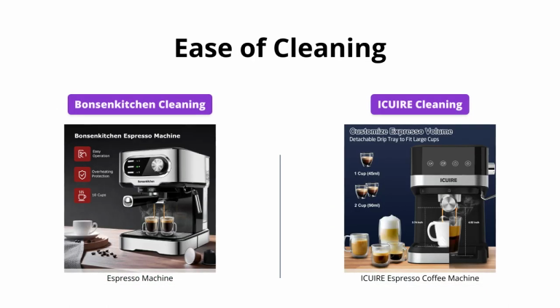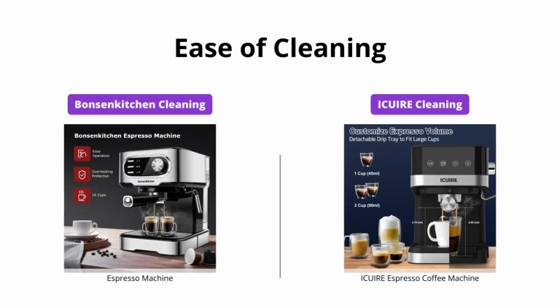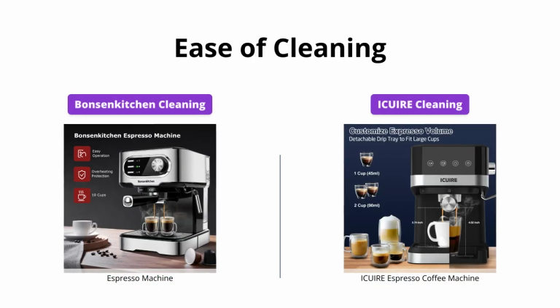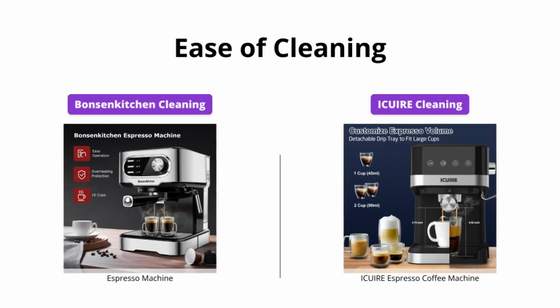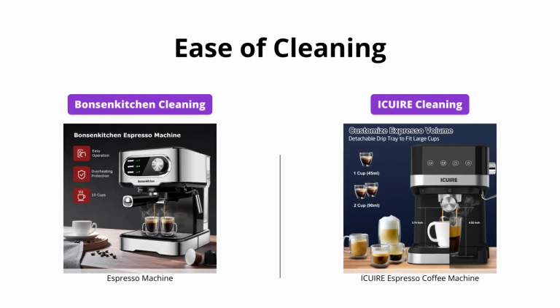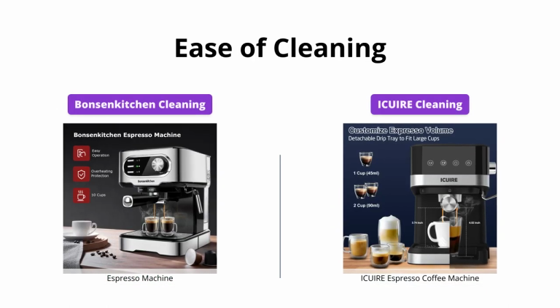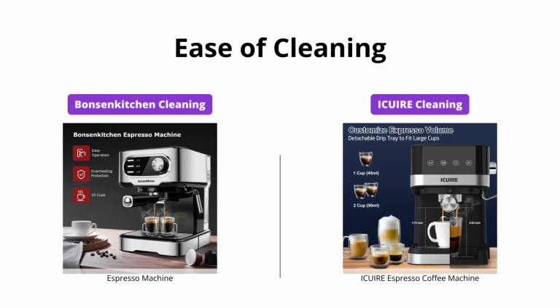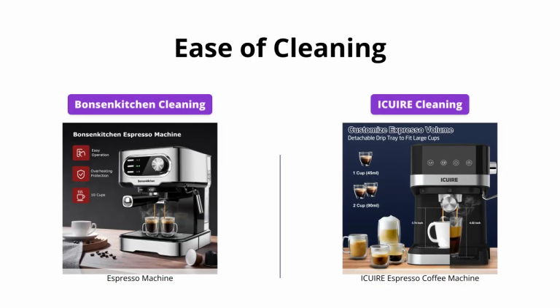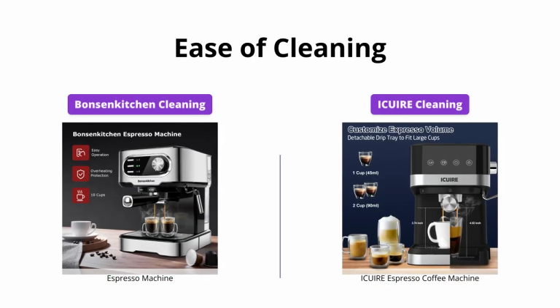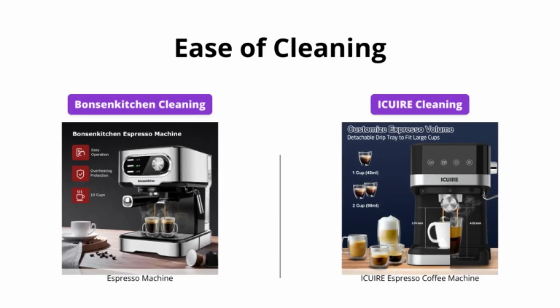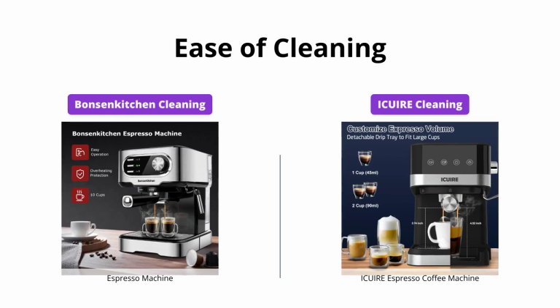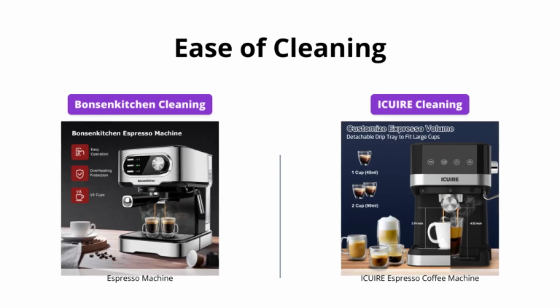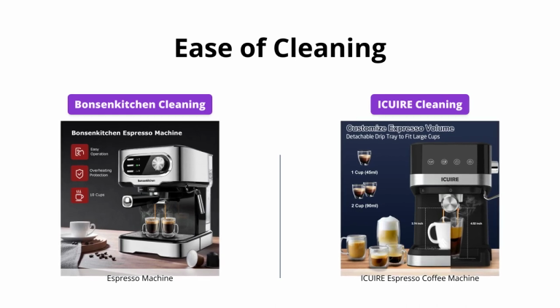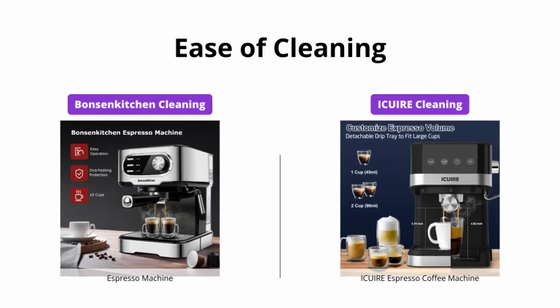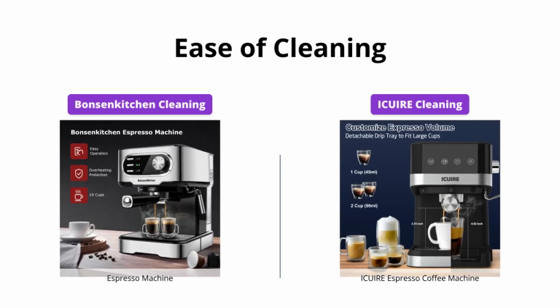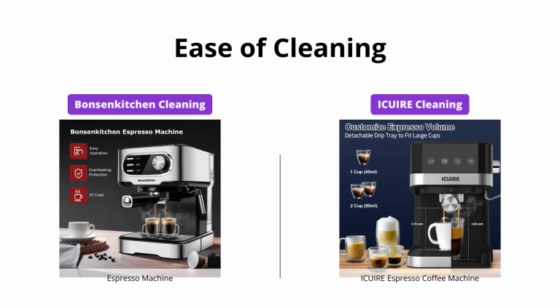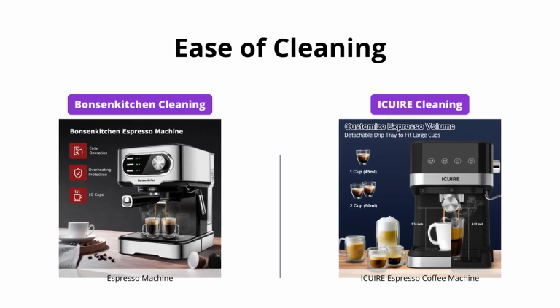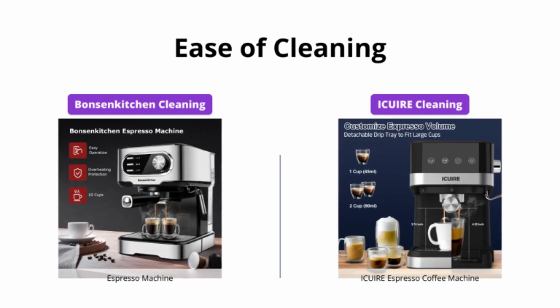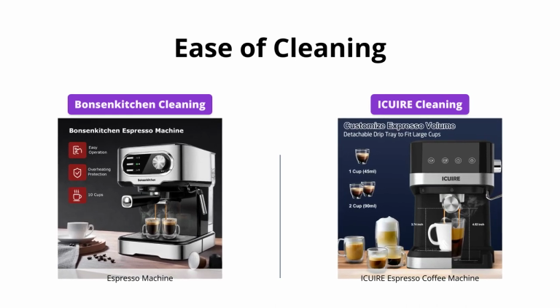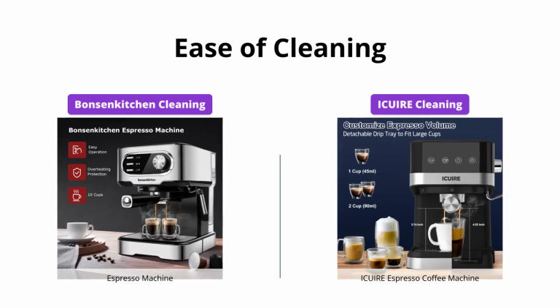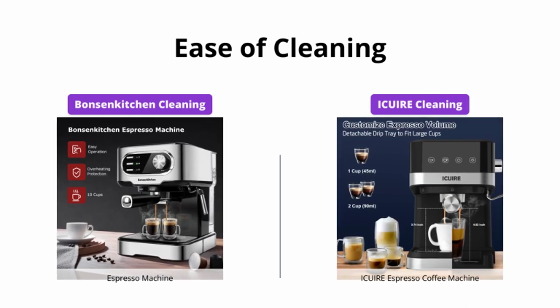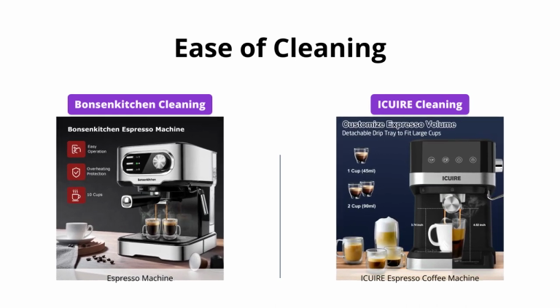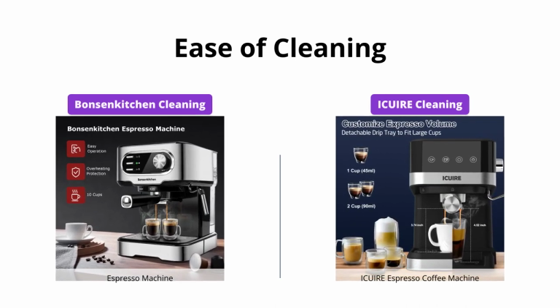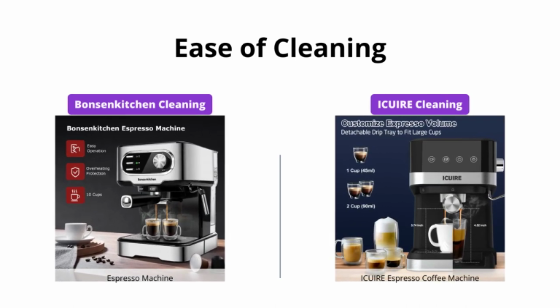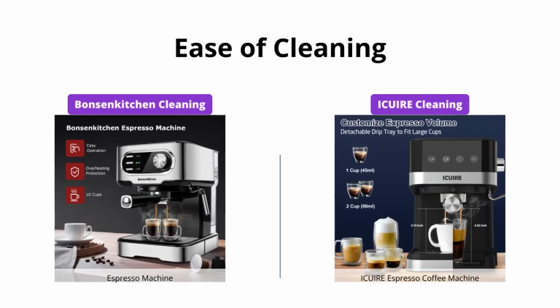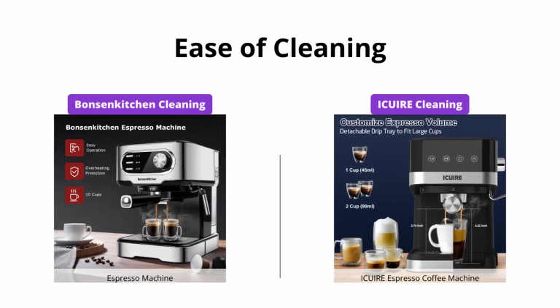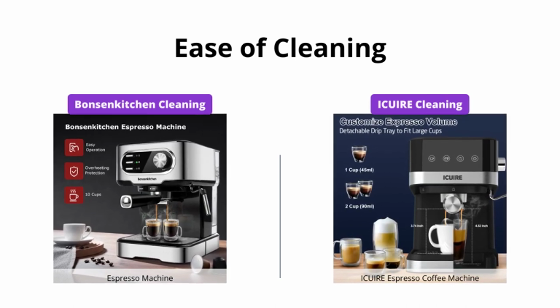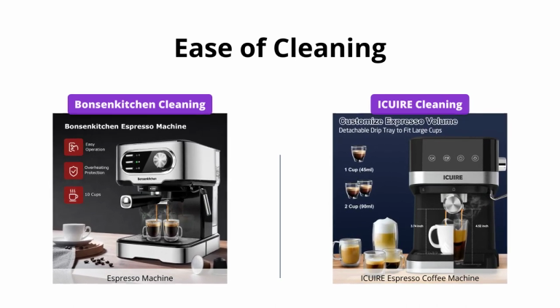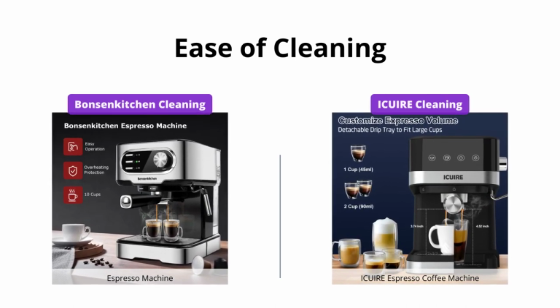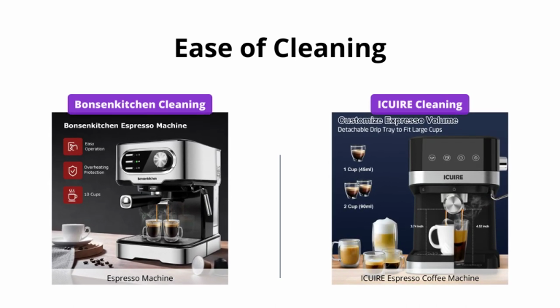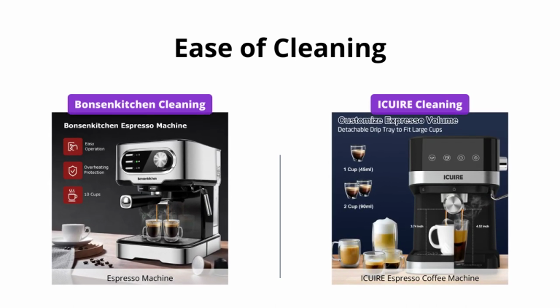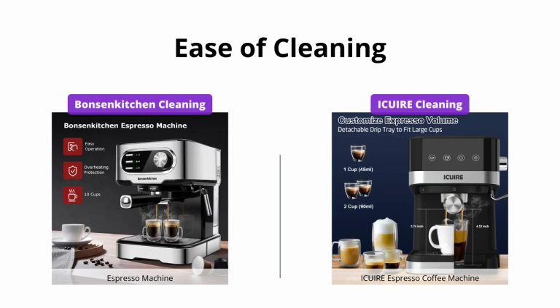Both products are easy to clean with removable drip trays and collecting trays that simplify cleaning and avoid mess.